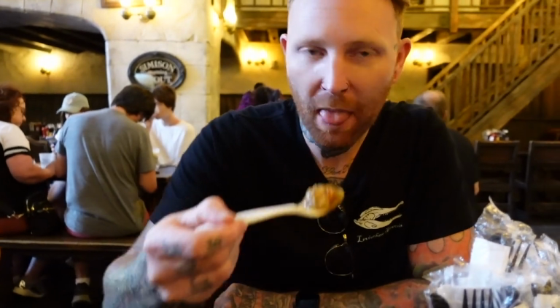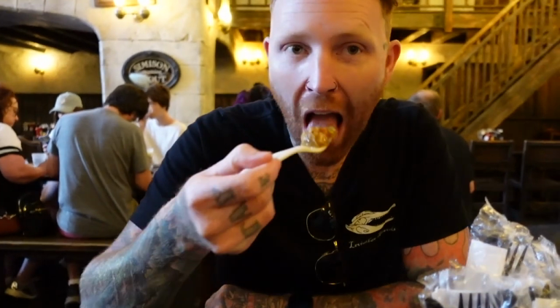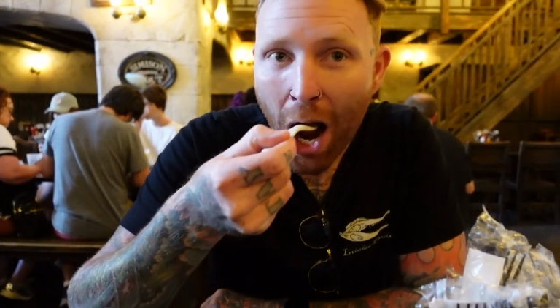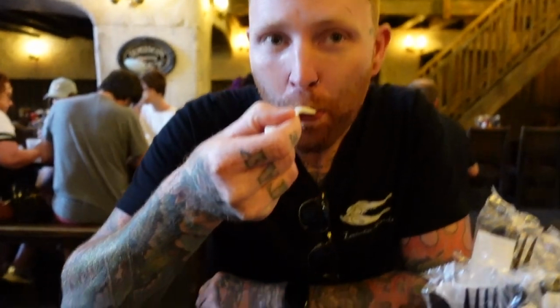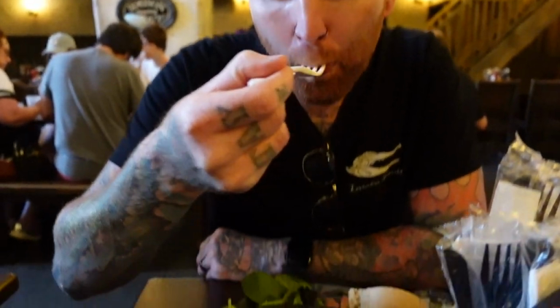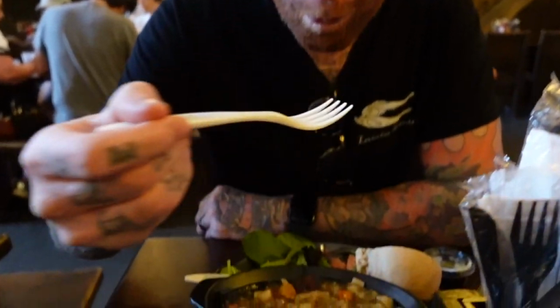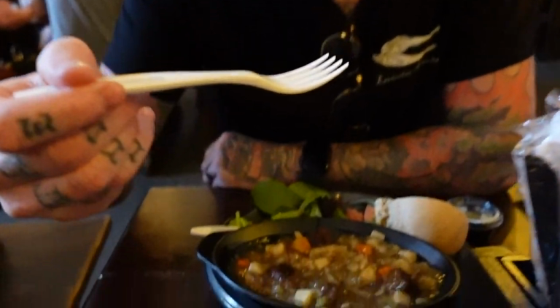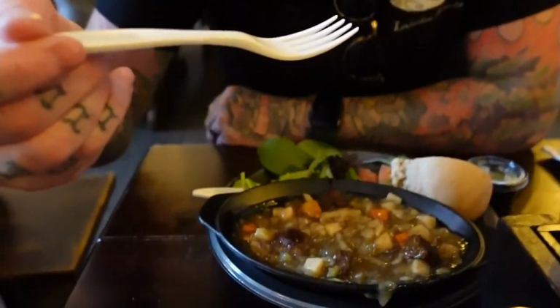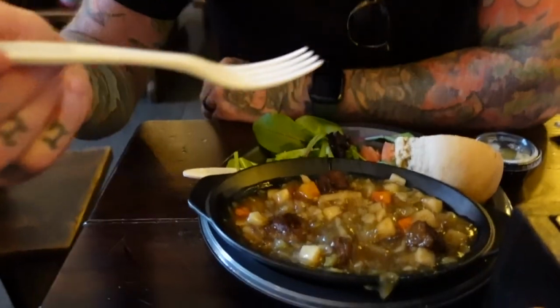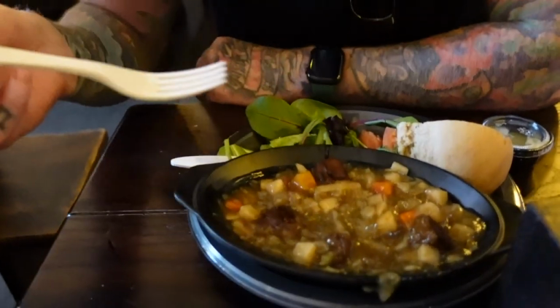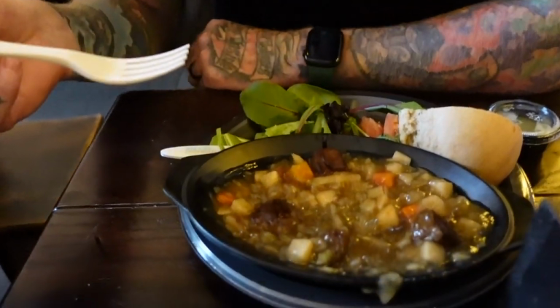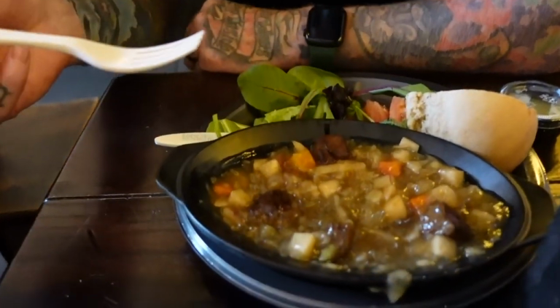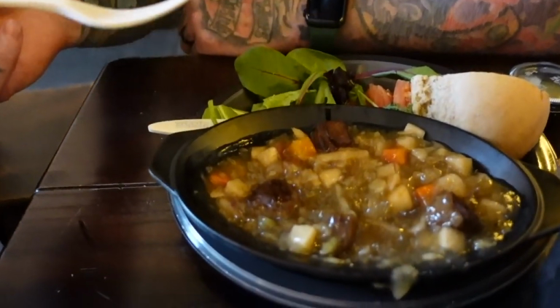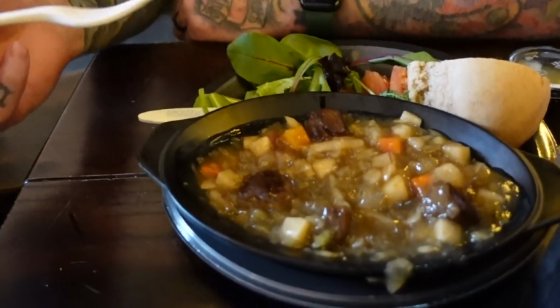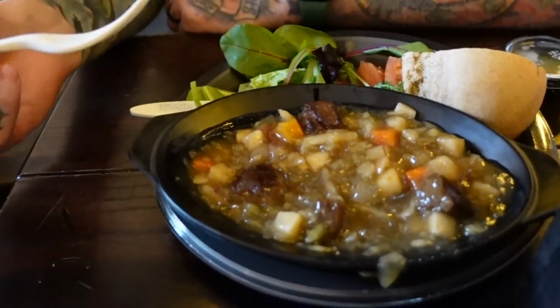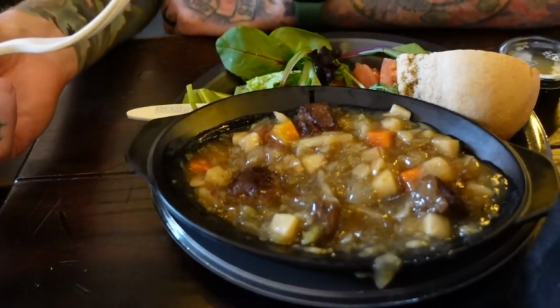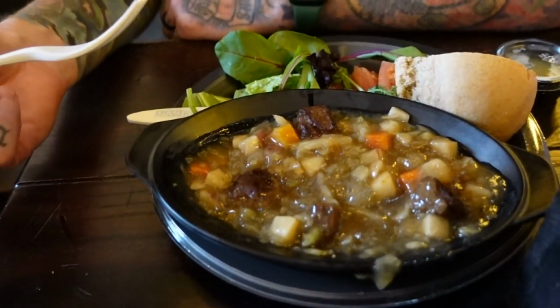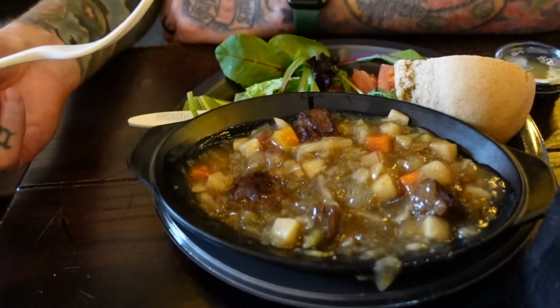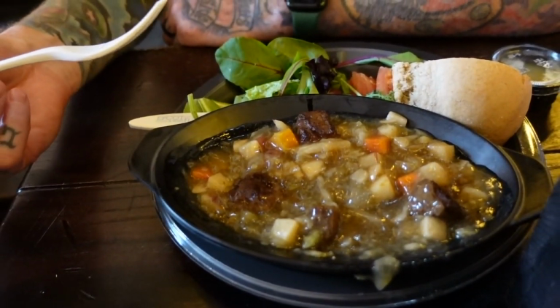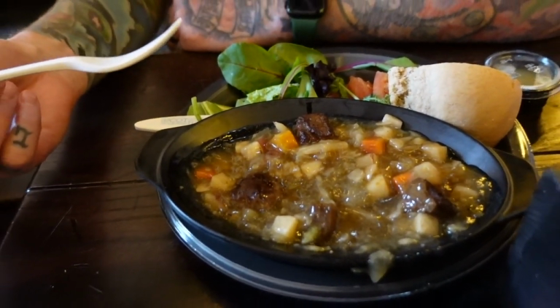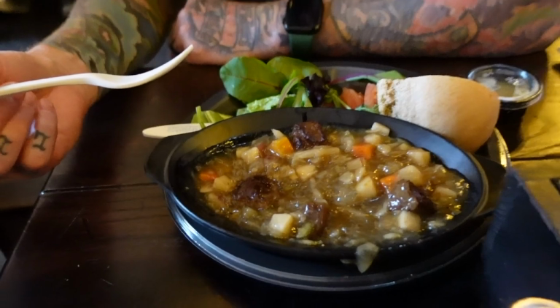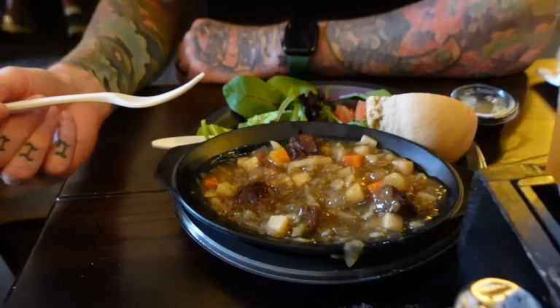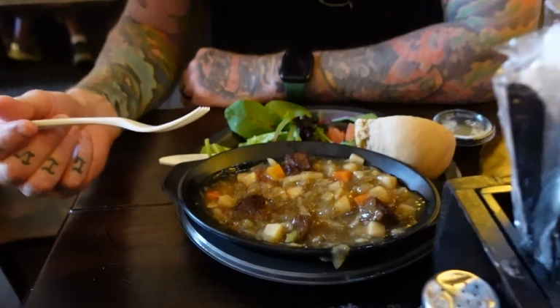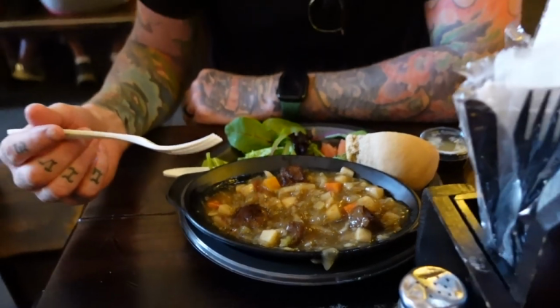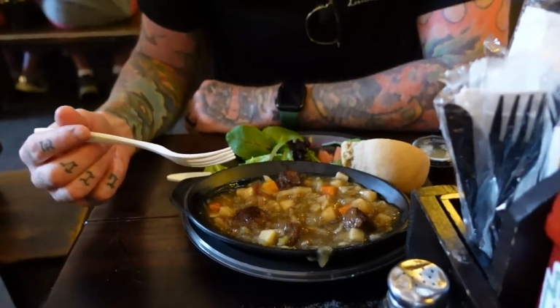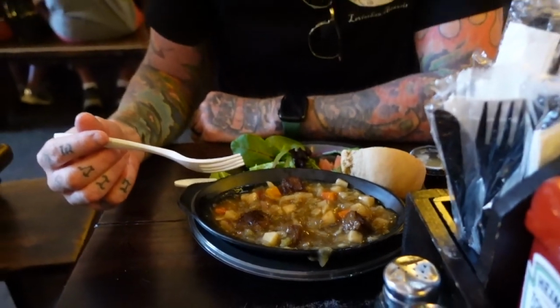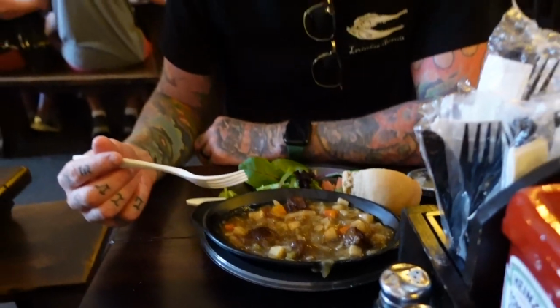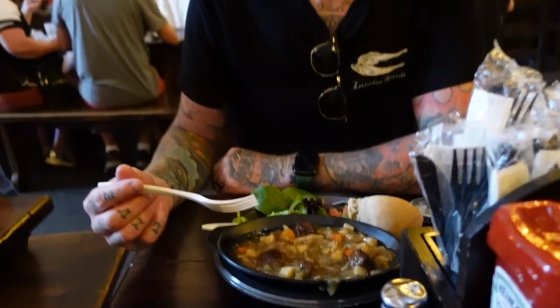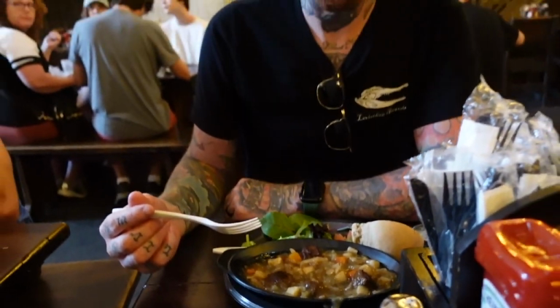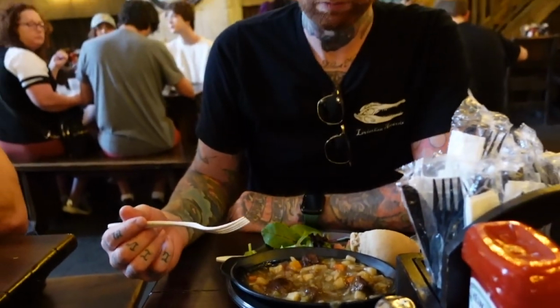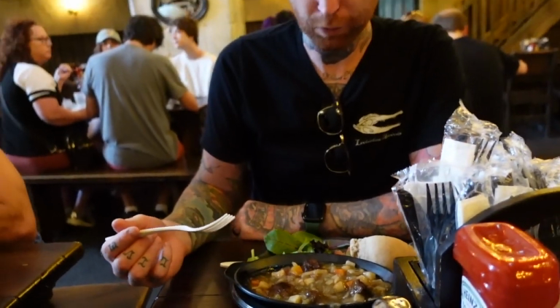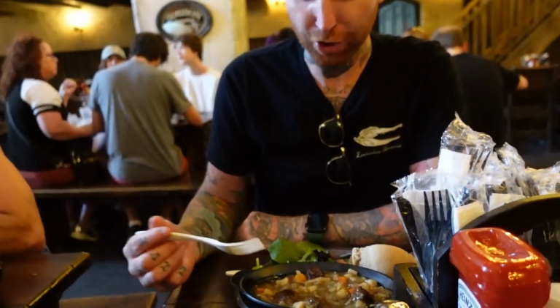You got drippage going. Thanksgiving, for sure.